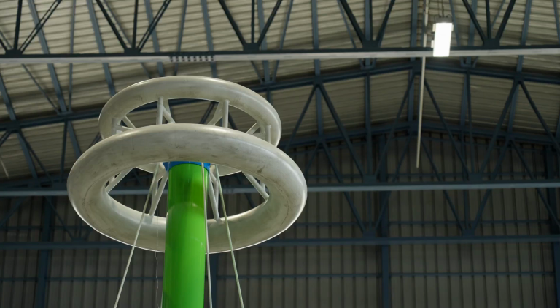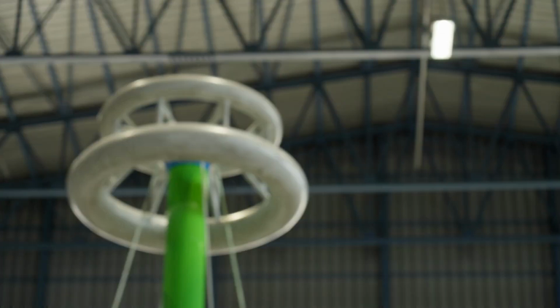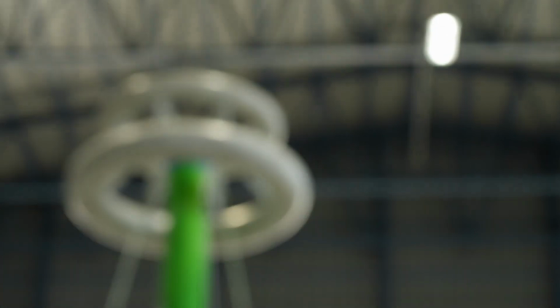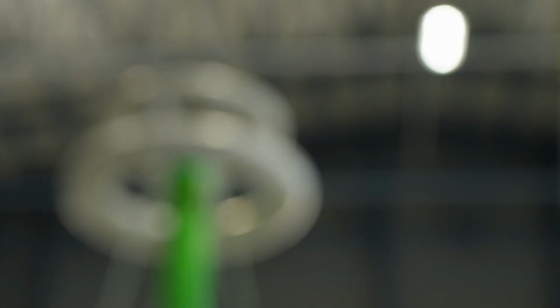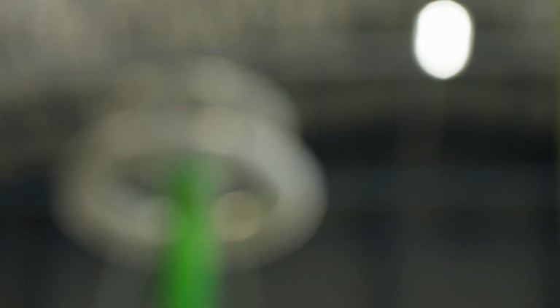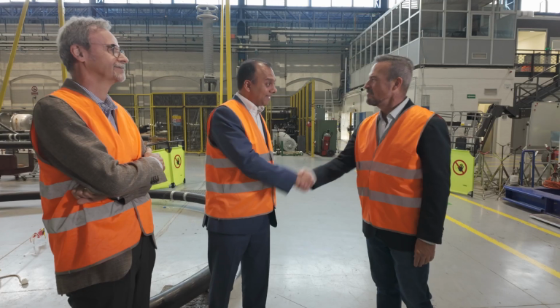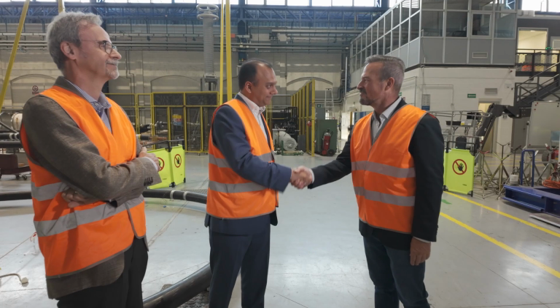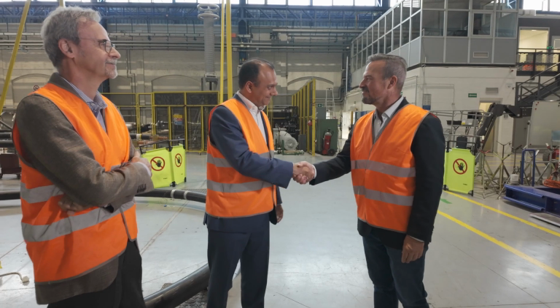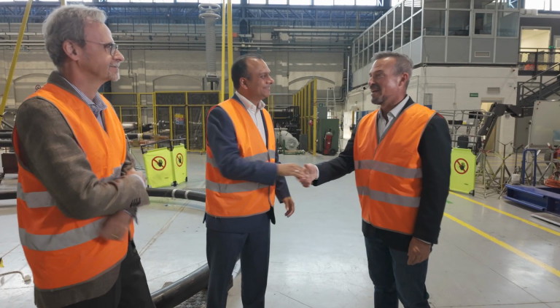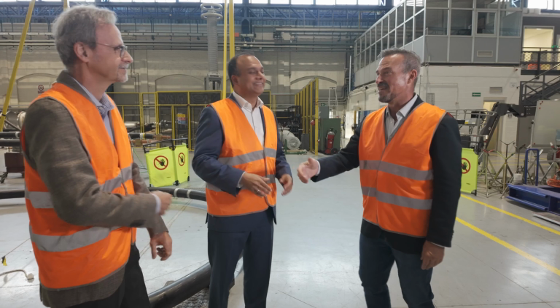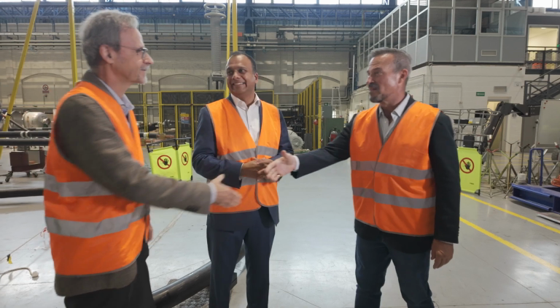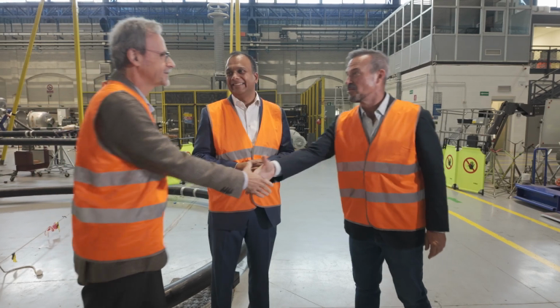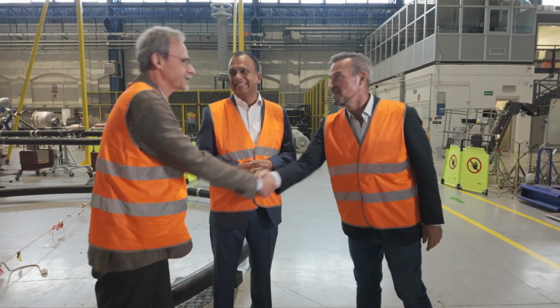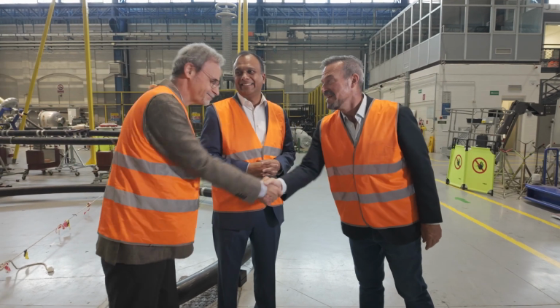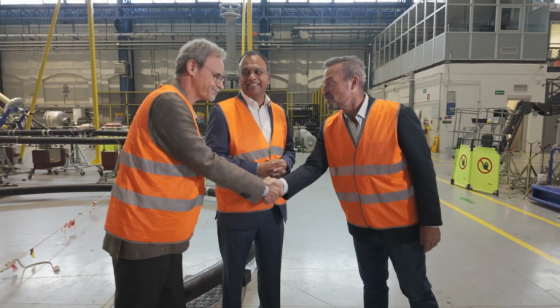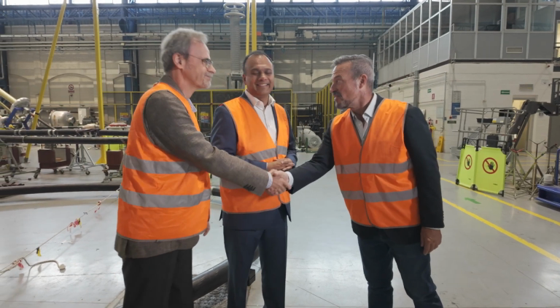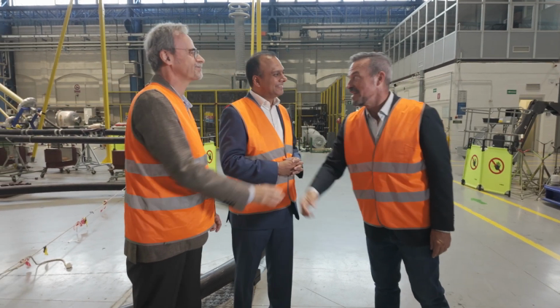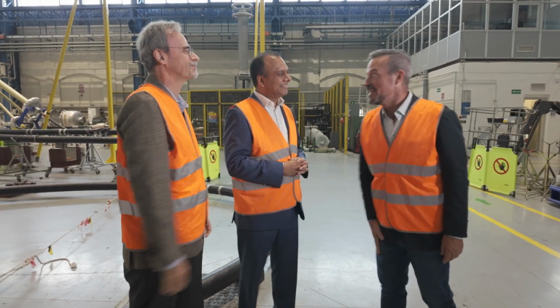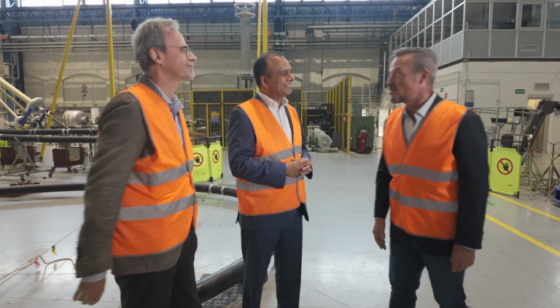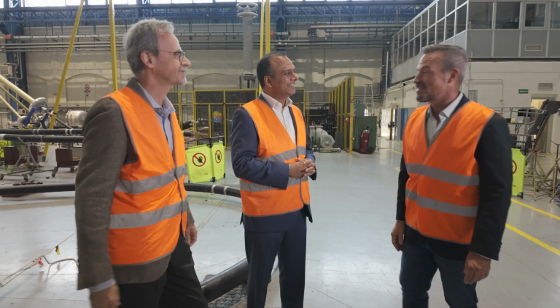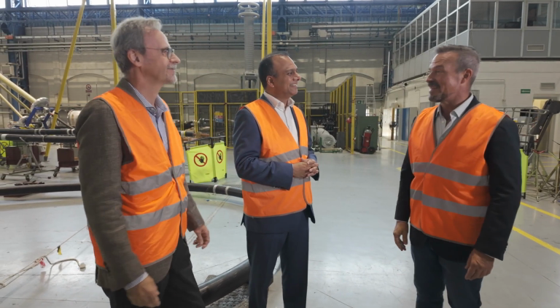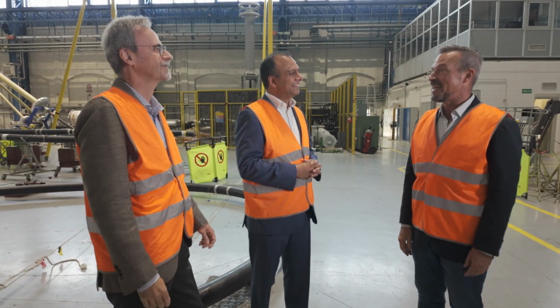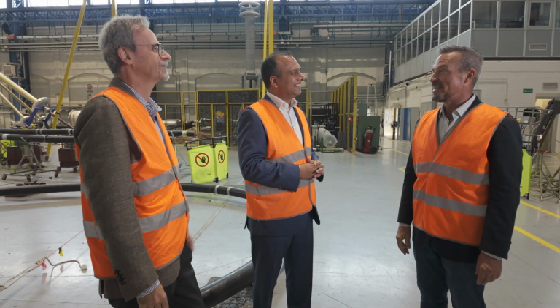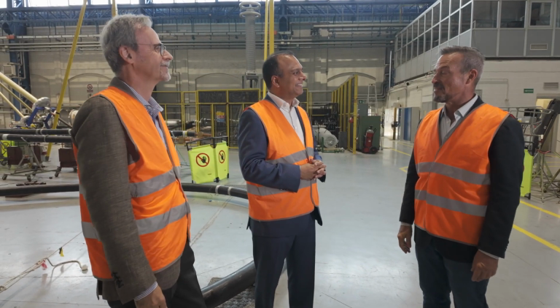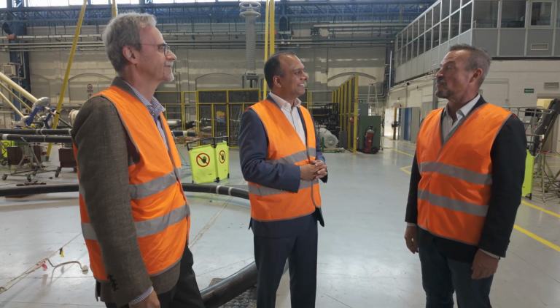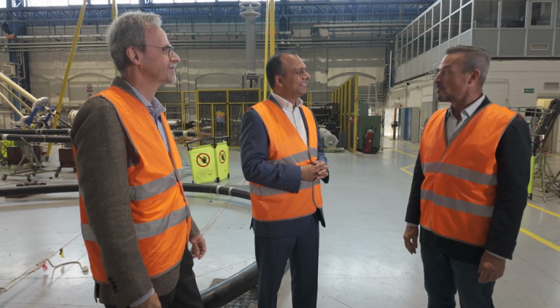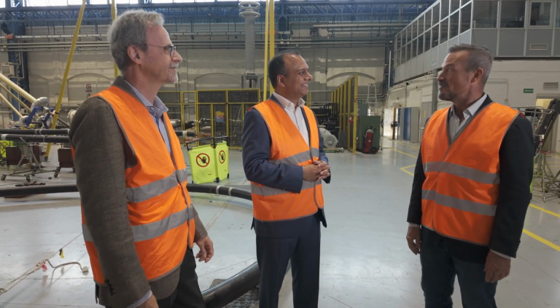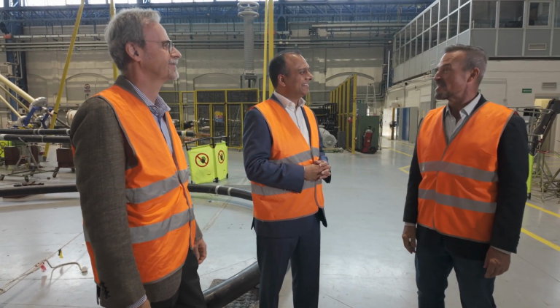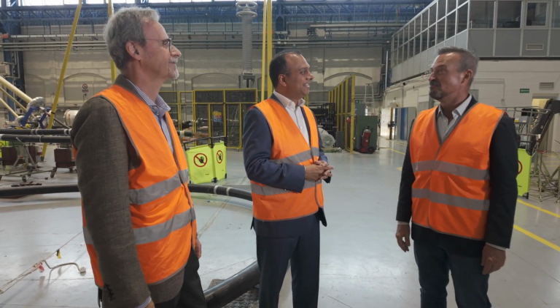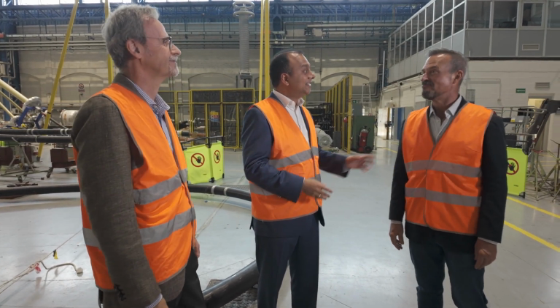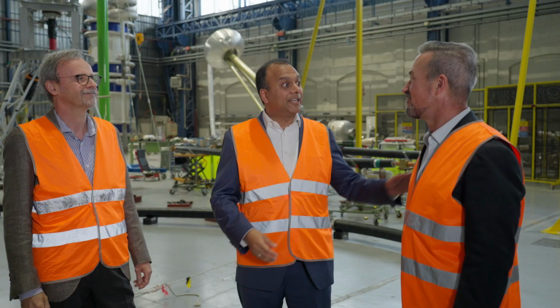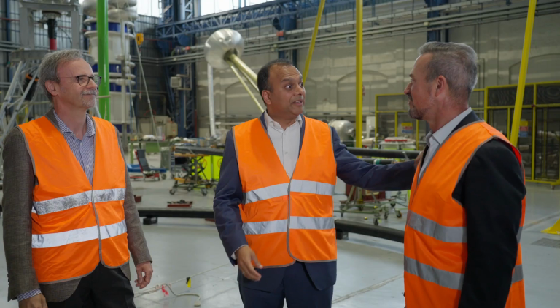Thank you, Srini and Alberto, for a very interesting and informative visit. Thank you, David.